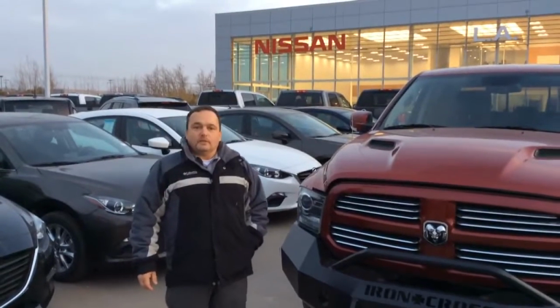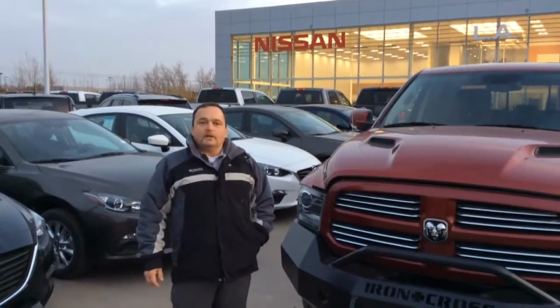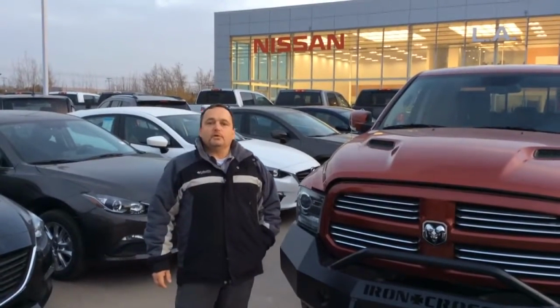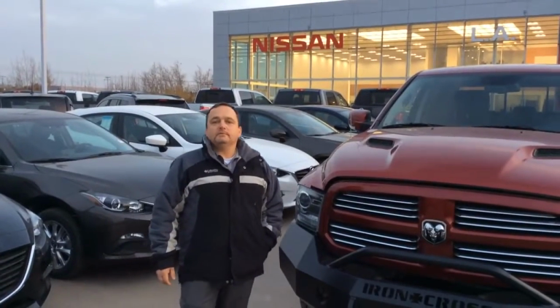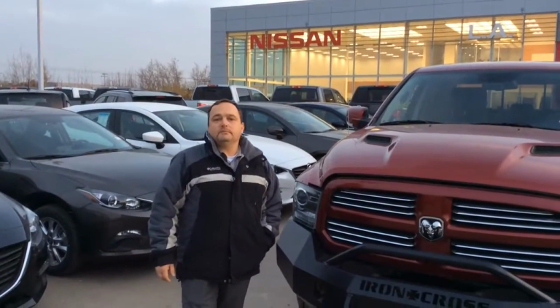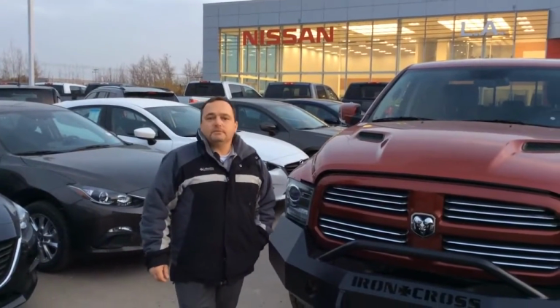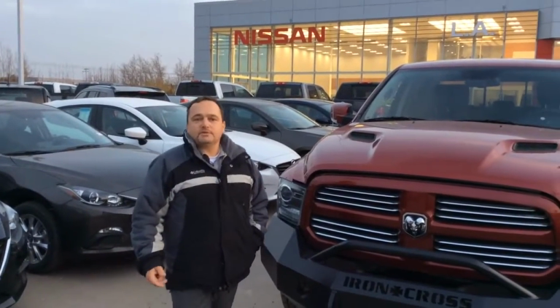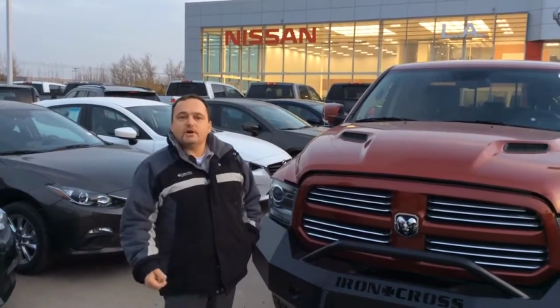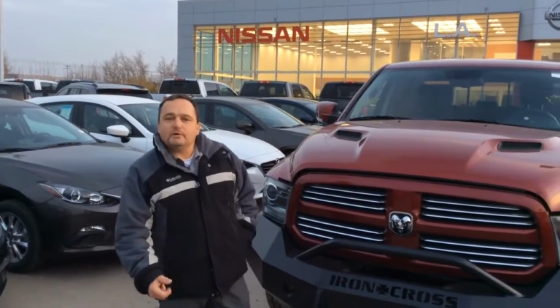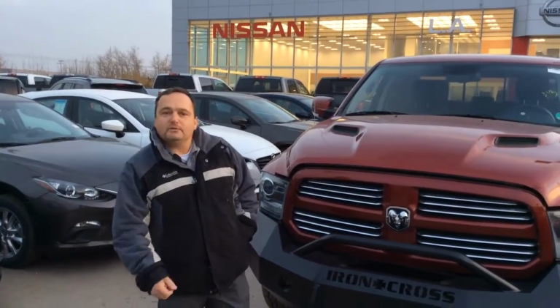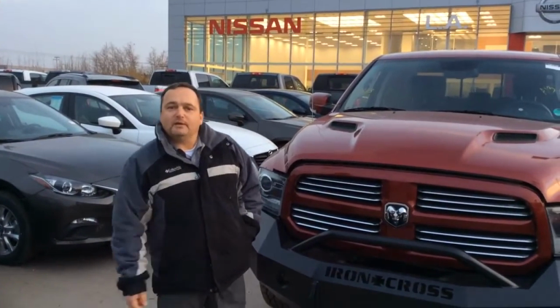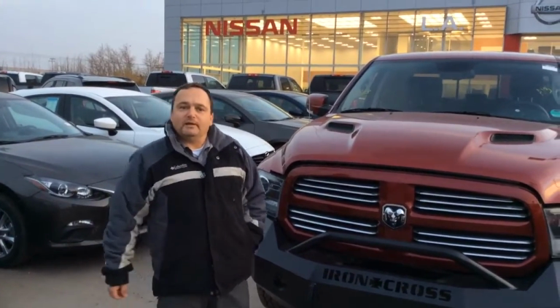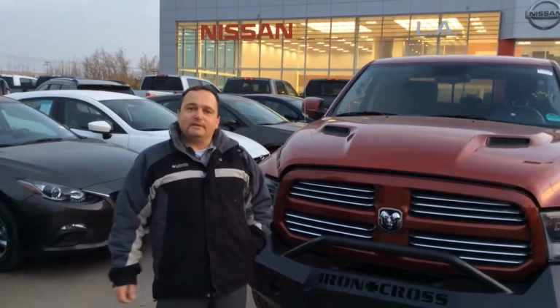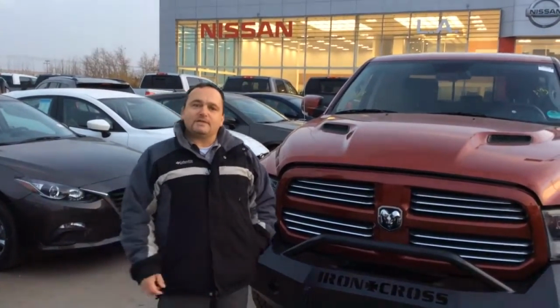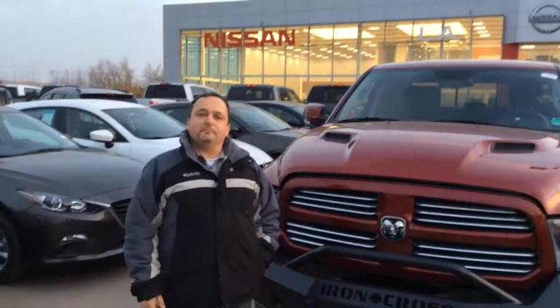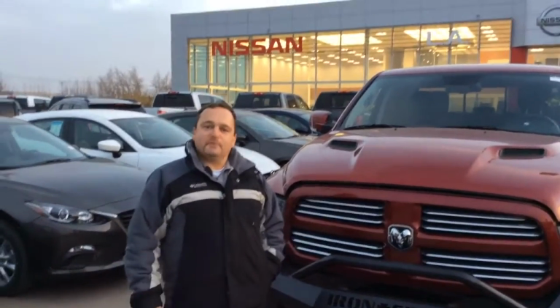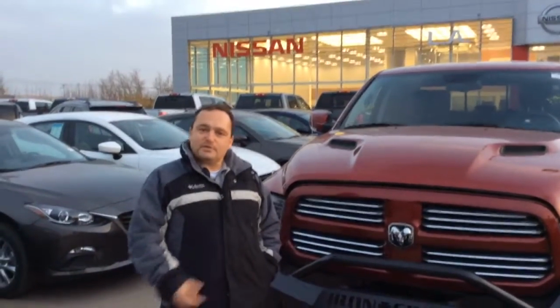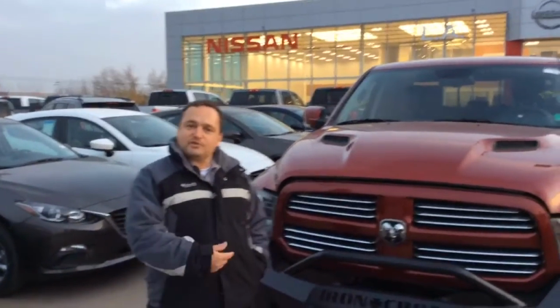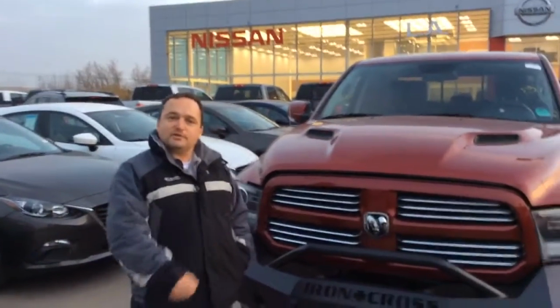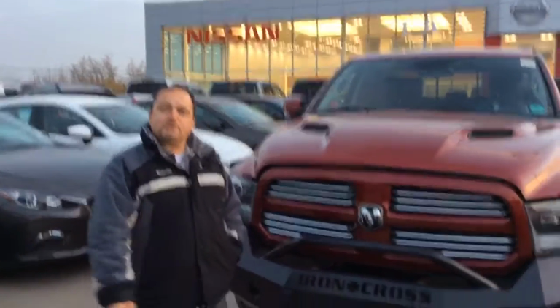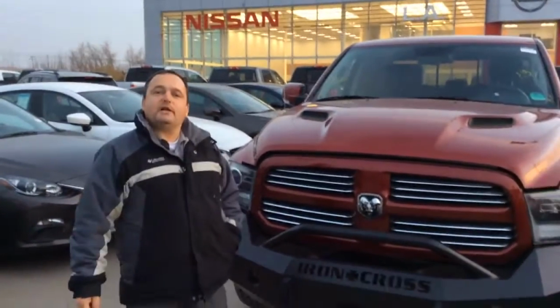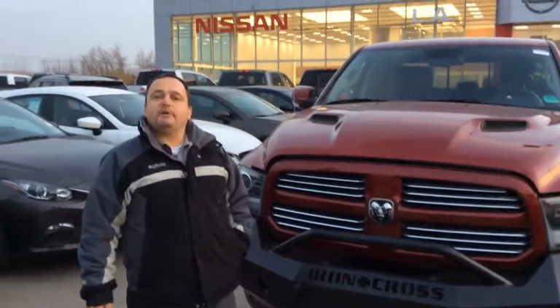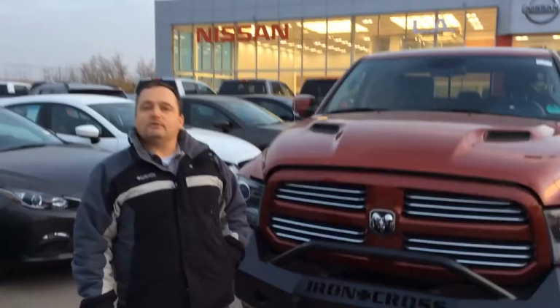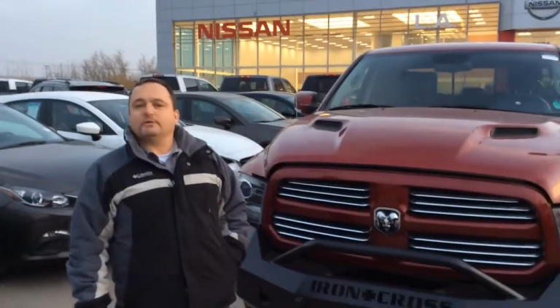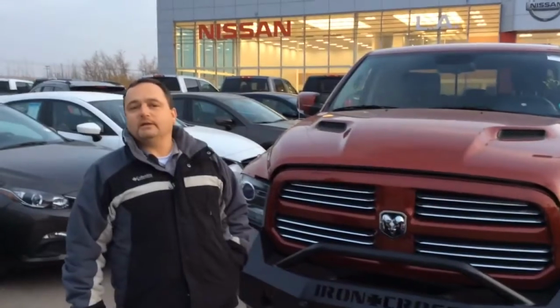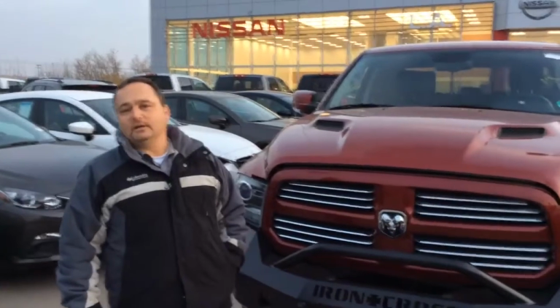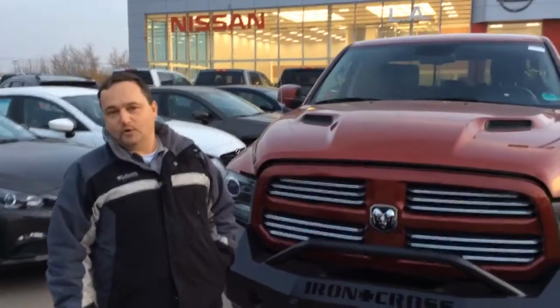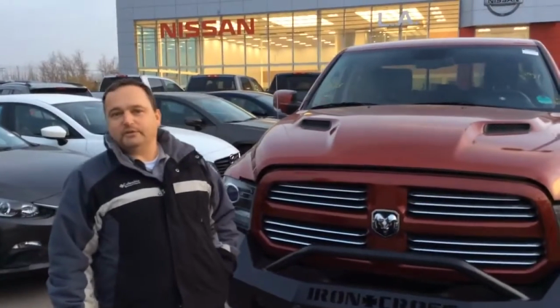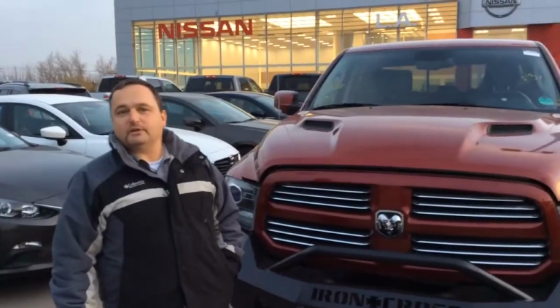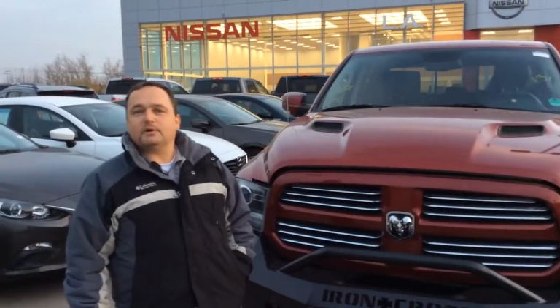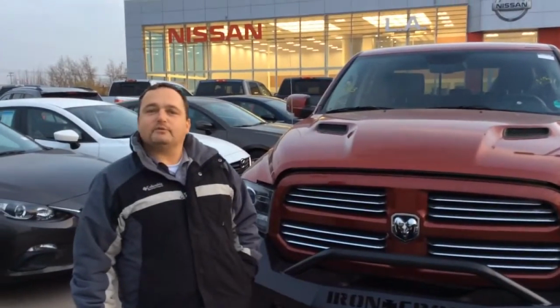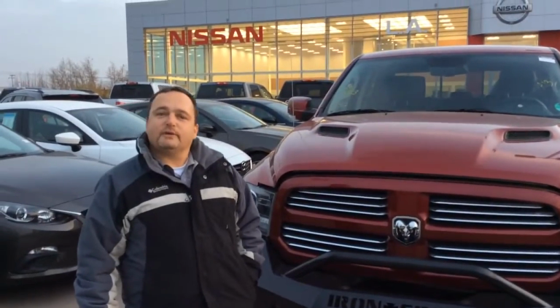Hello Owen, this is John. Welcome to LE Nissan. This is the truck that Julie and I picked up for you. Hopefully it'll work out for you.